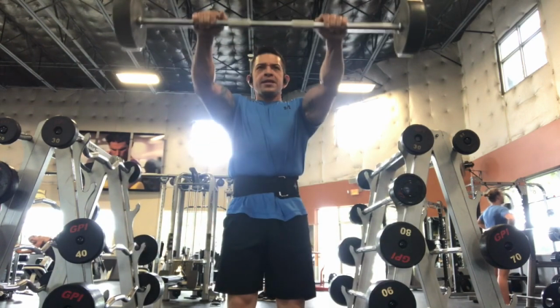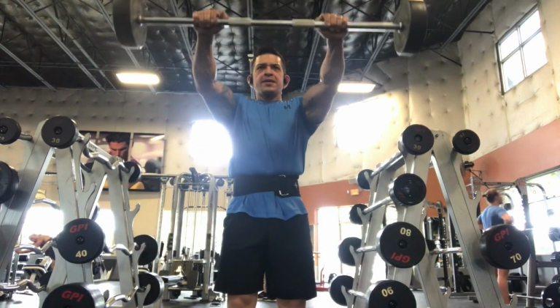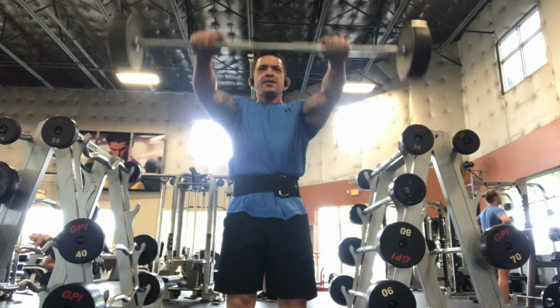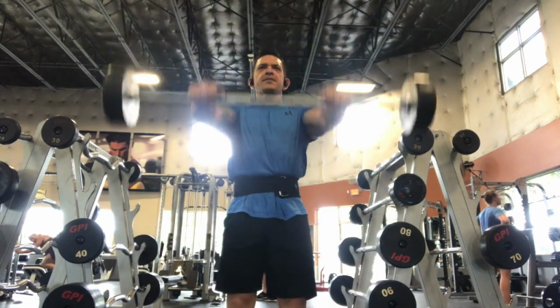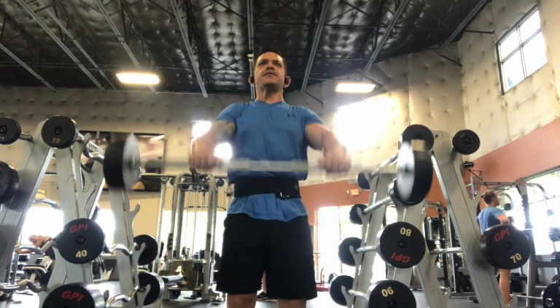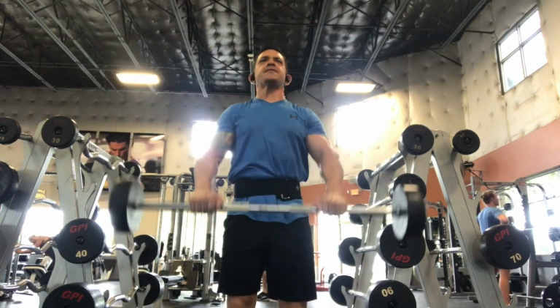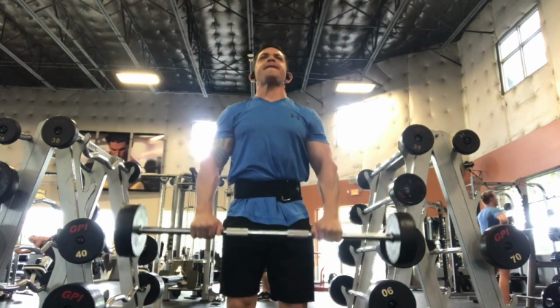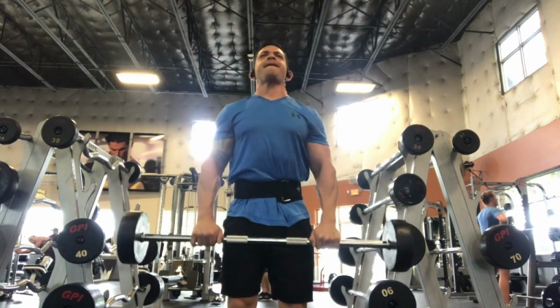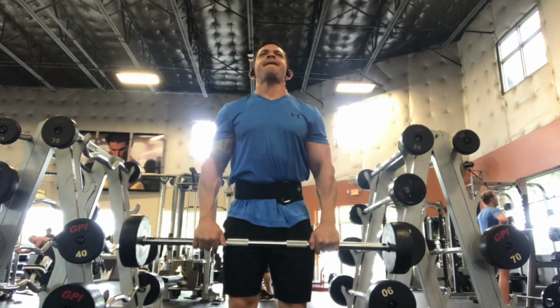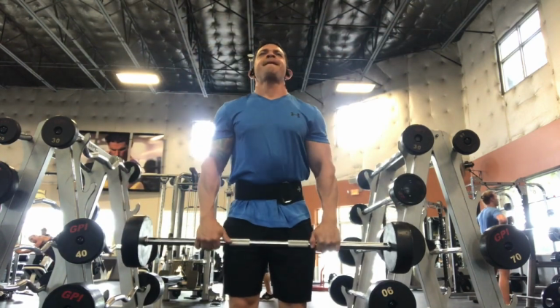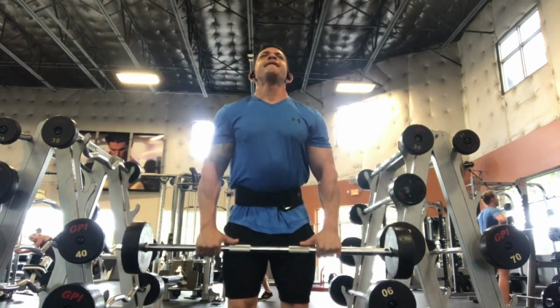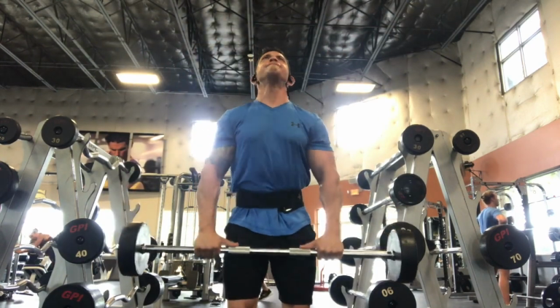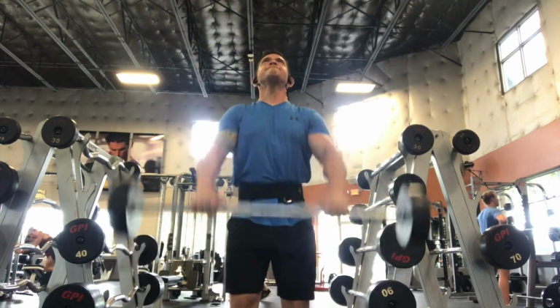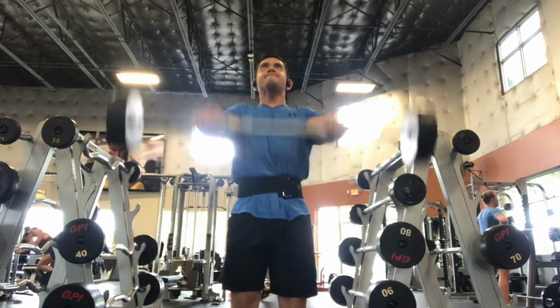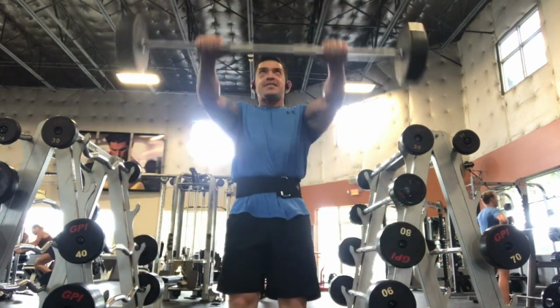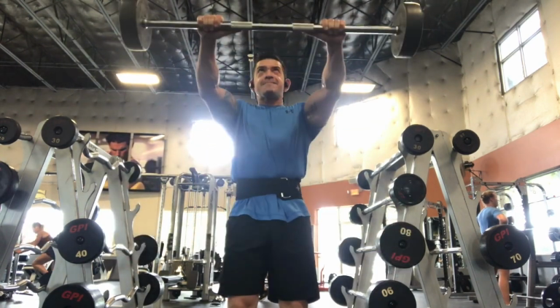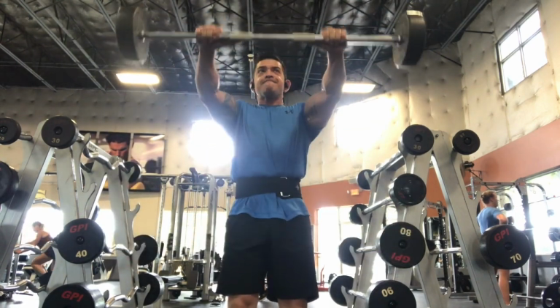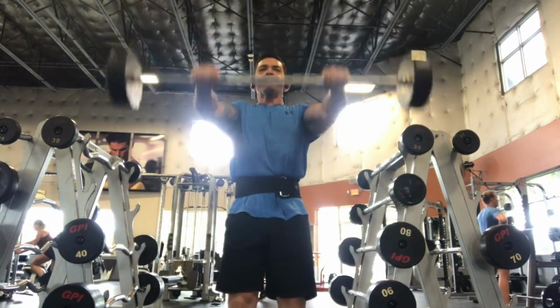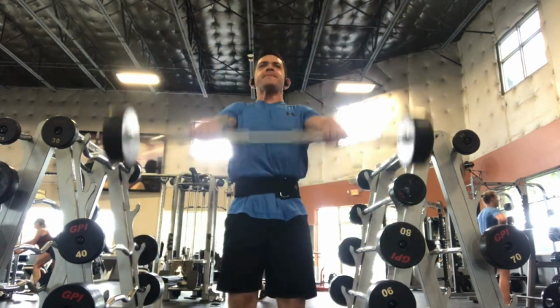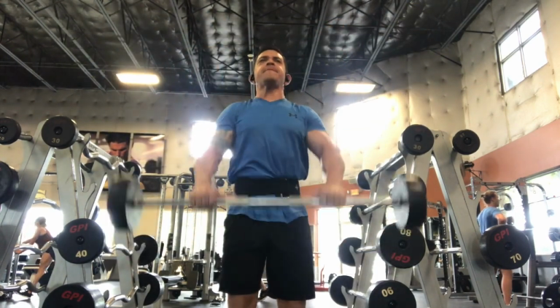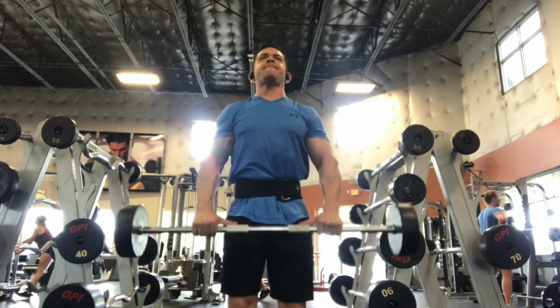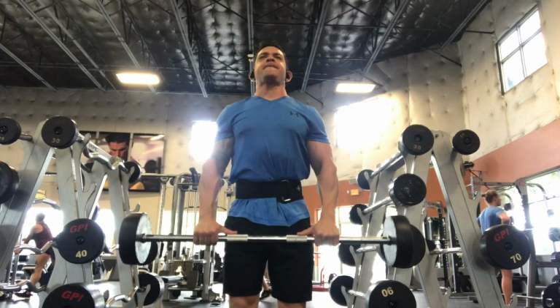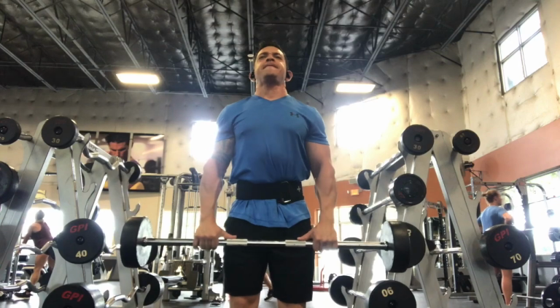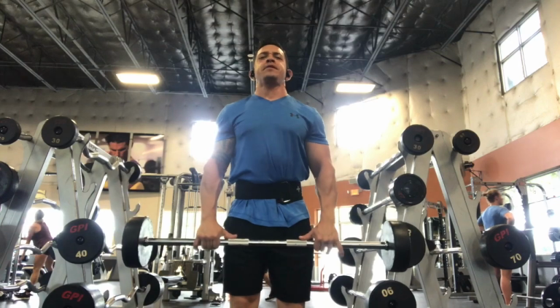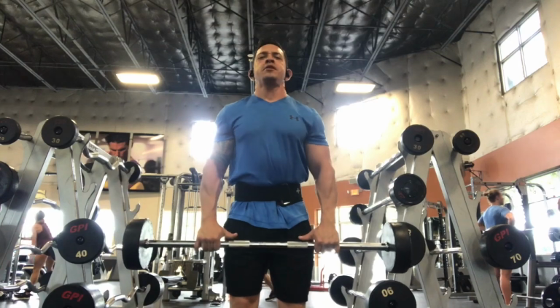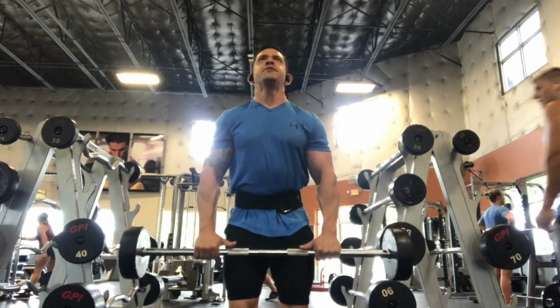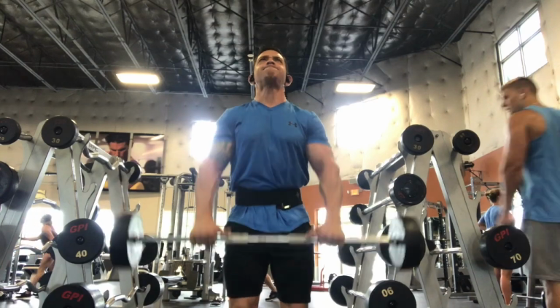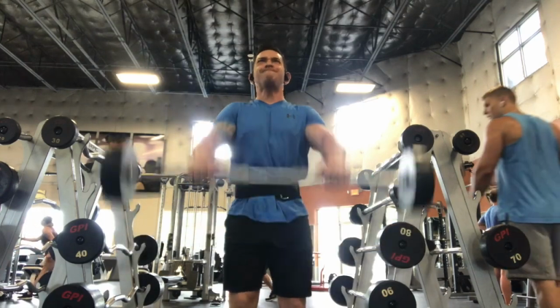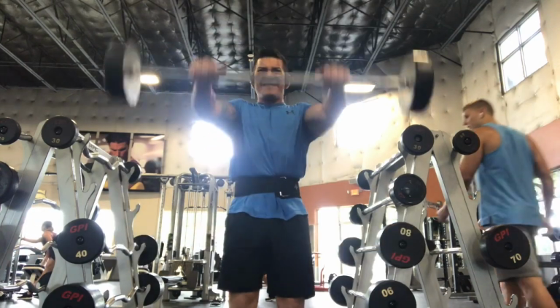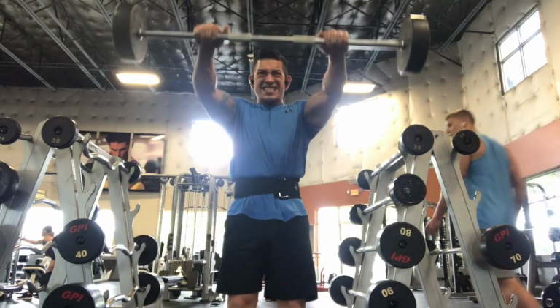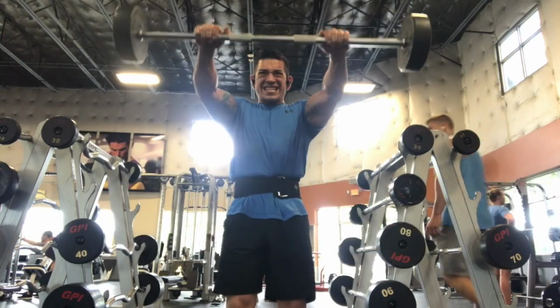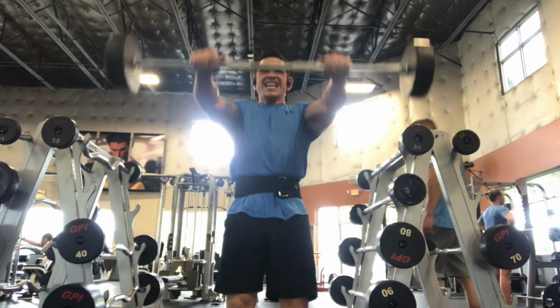Nice and slow coming down. Make sure you keep your core nice and tight. Try not to swing as you come up and down.